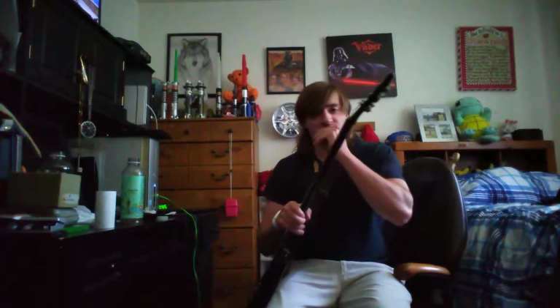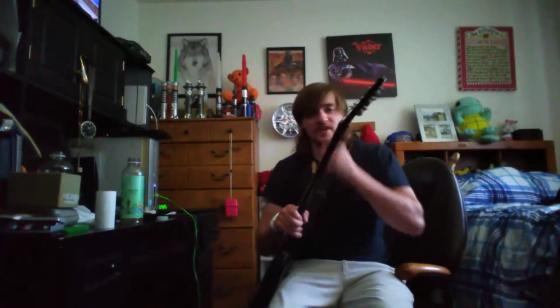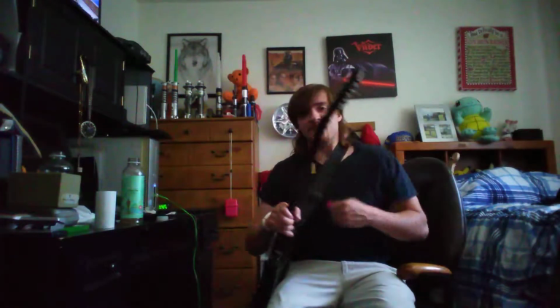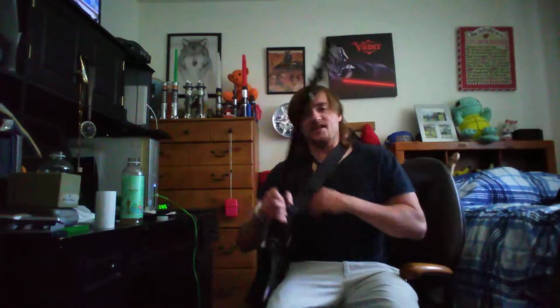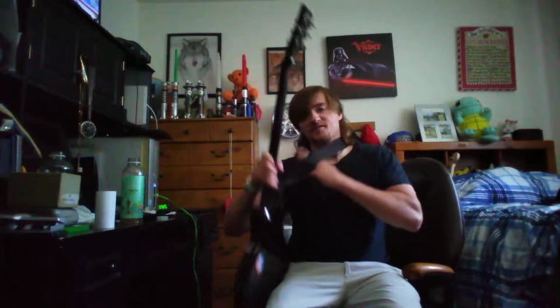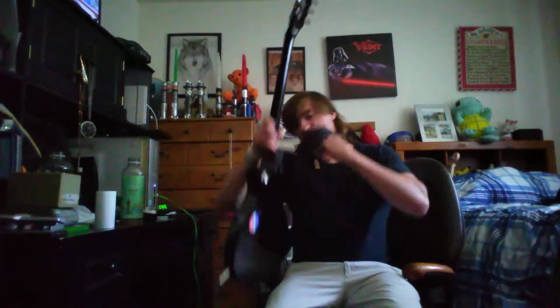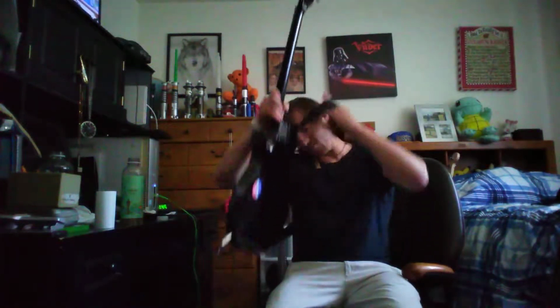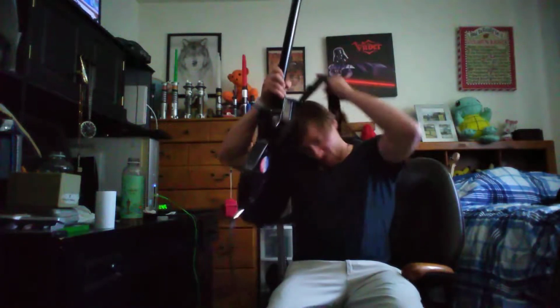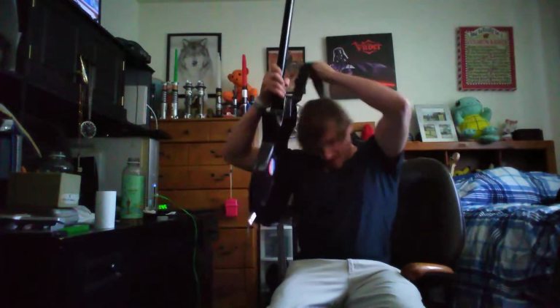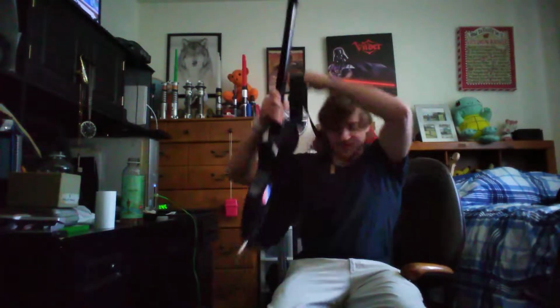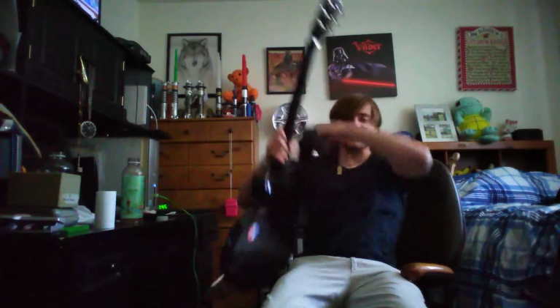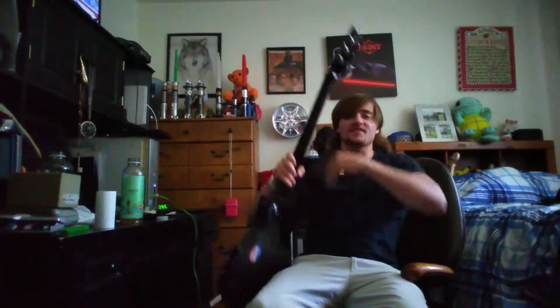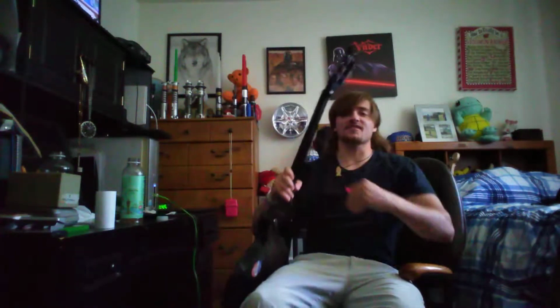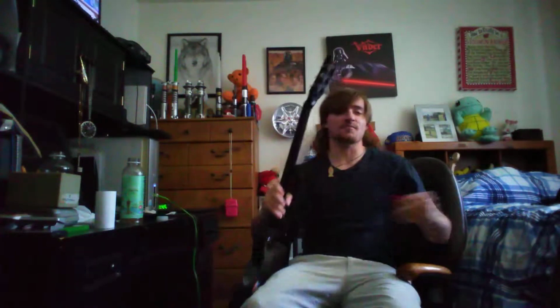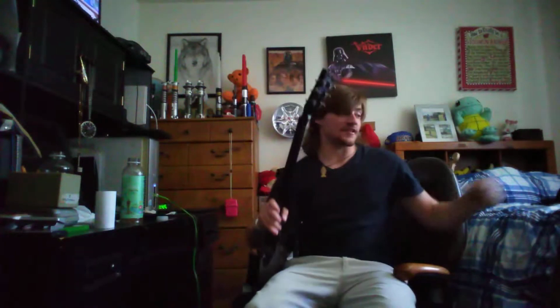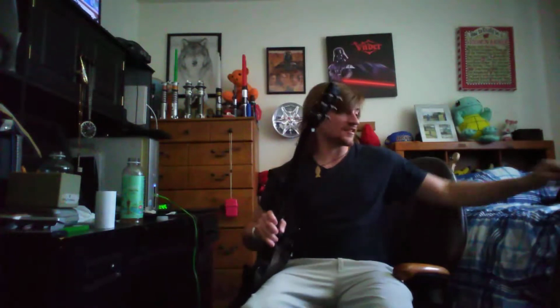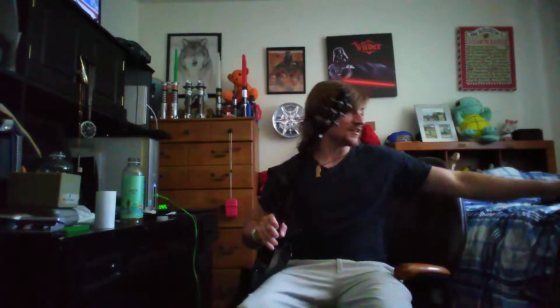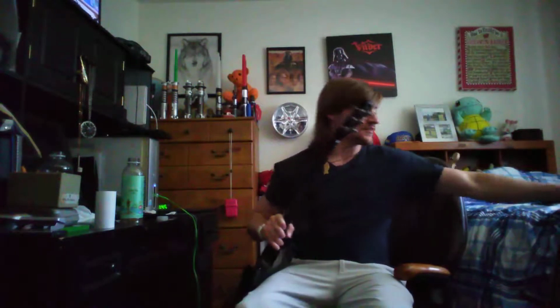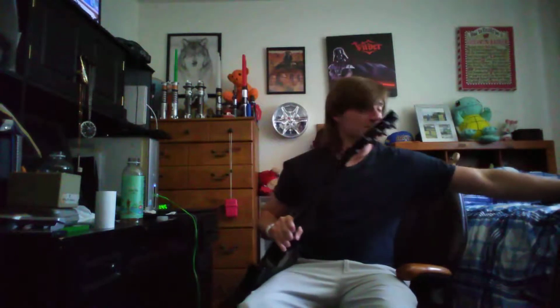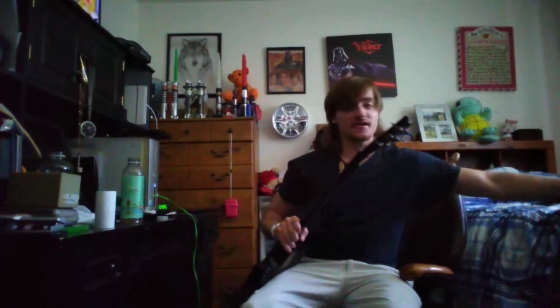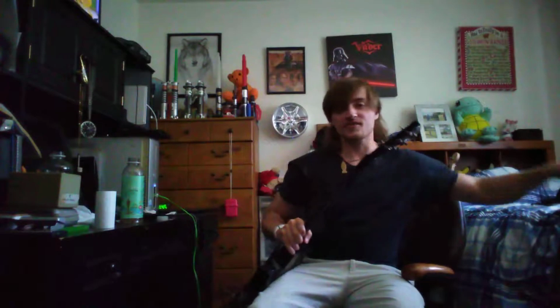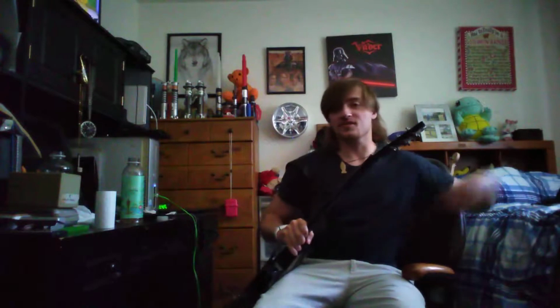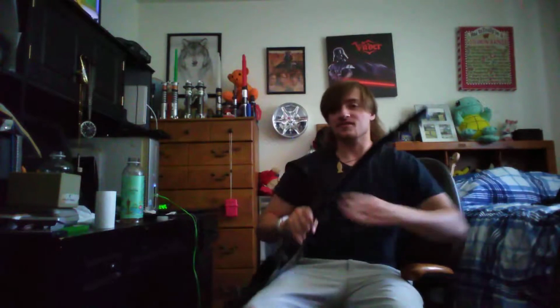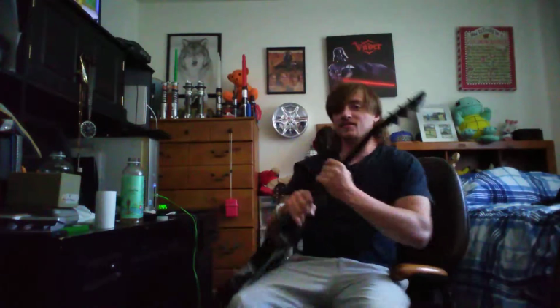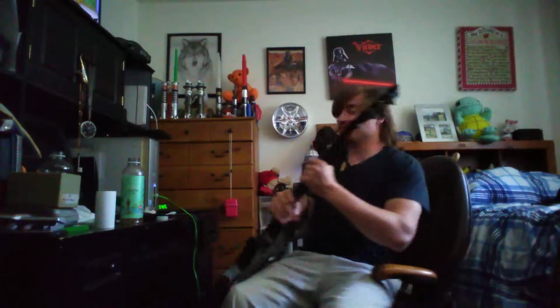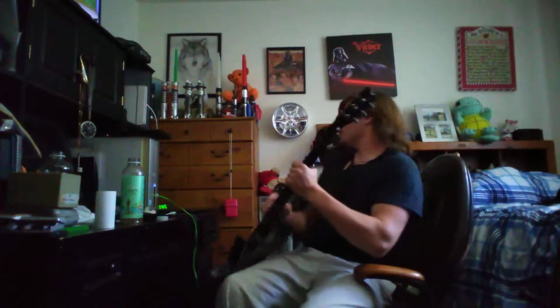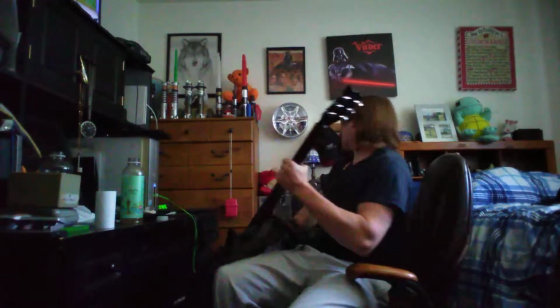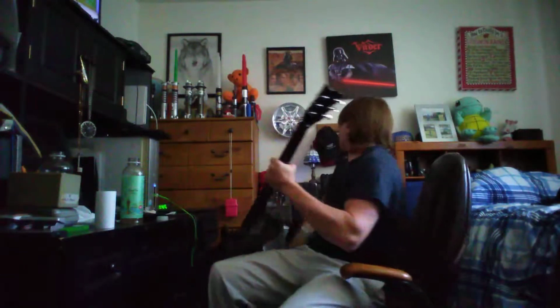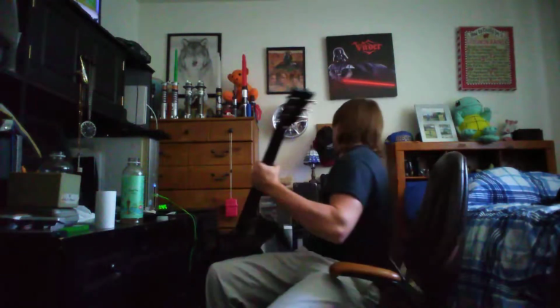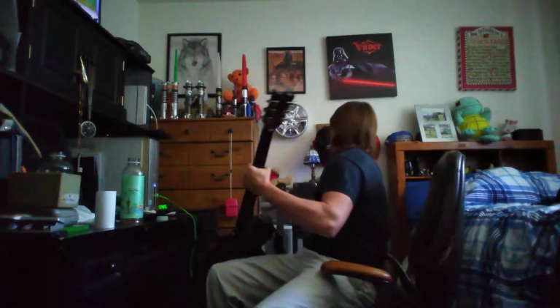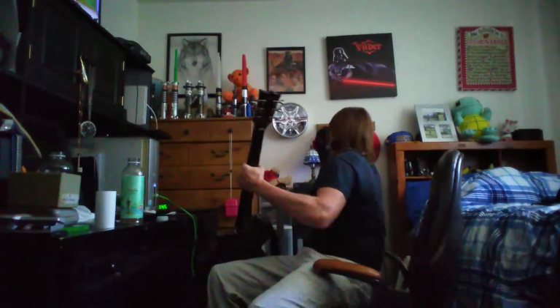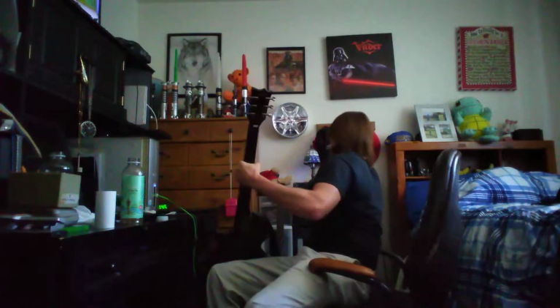Hey guys, Coconut Night here. Sorry, just gotta say I'm playing guitar. But speaking of guitars, let's just kind of shut up the Epiphone real quick.